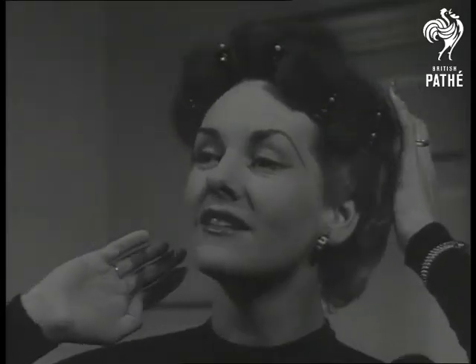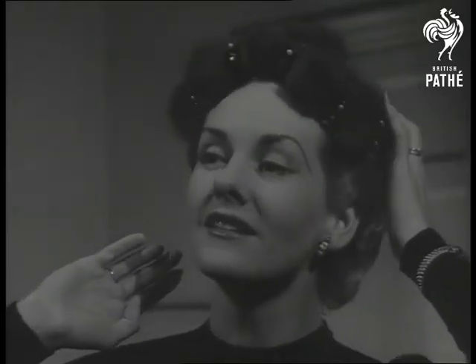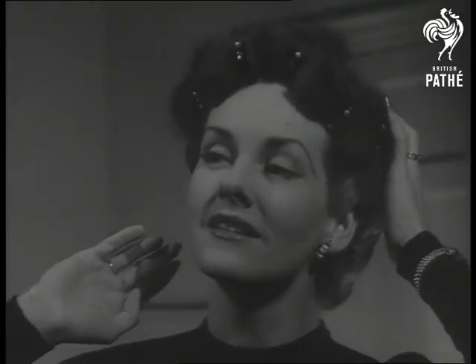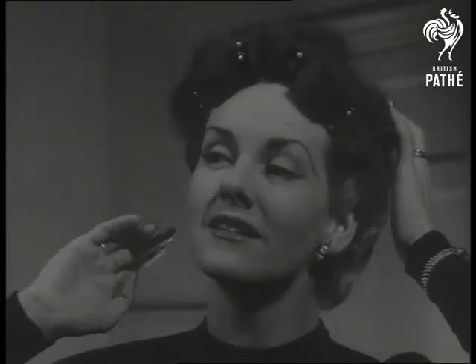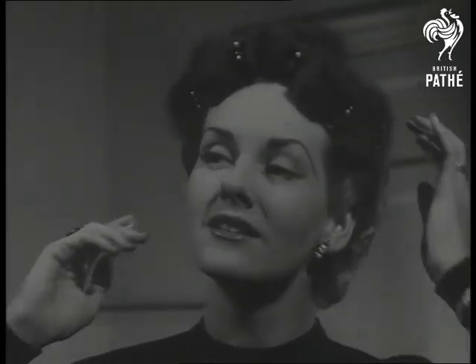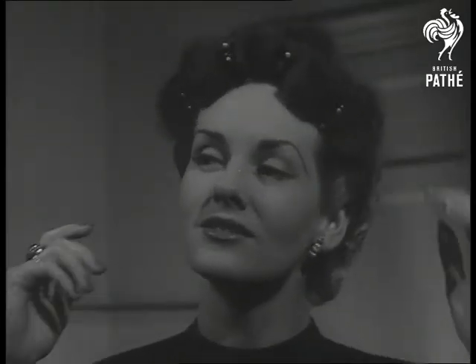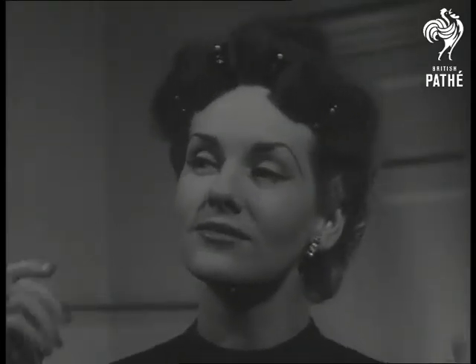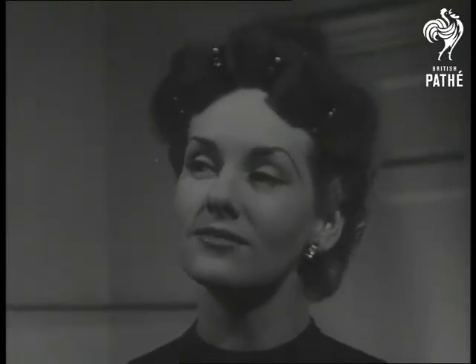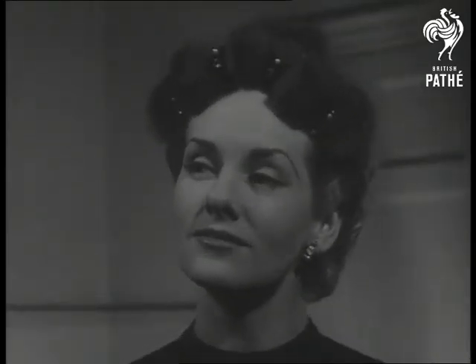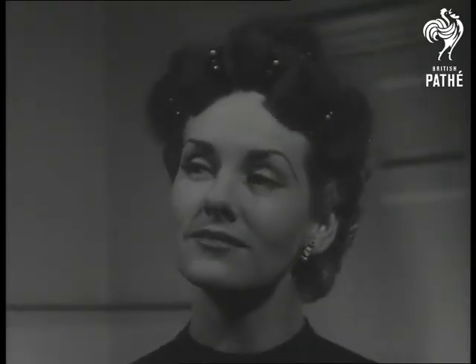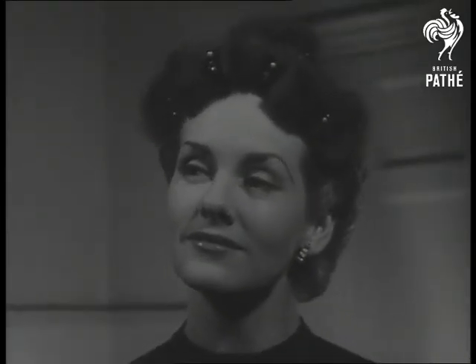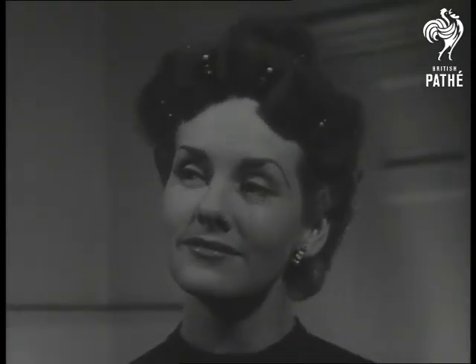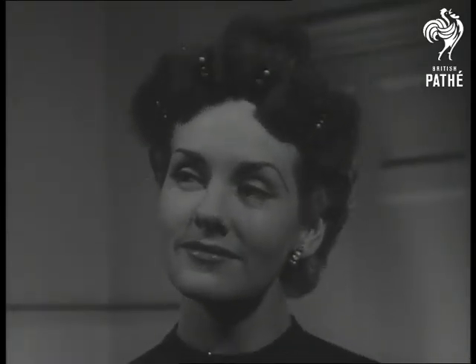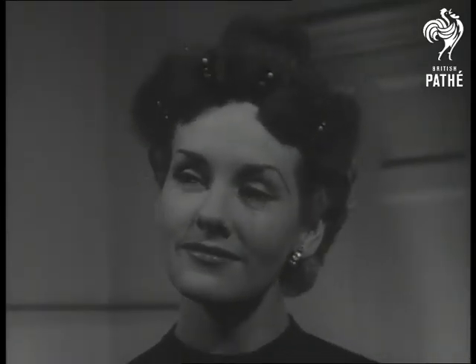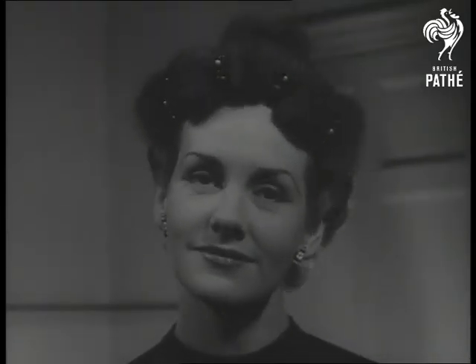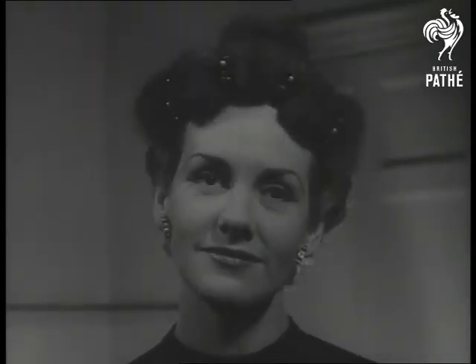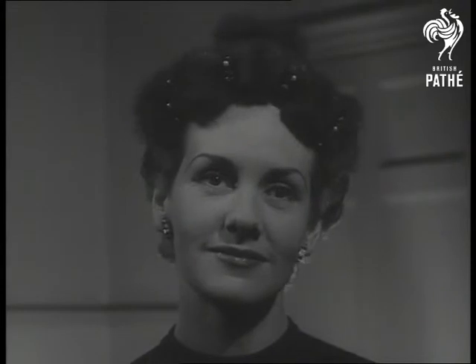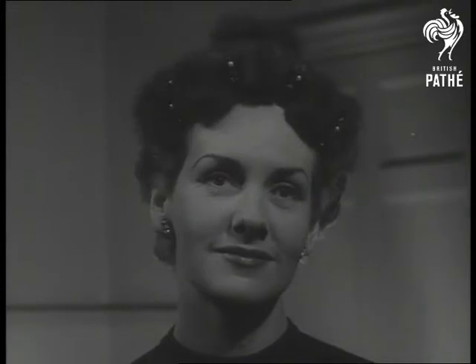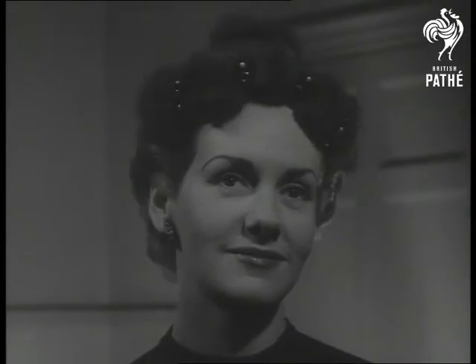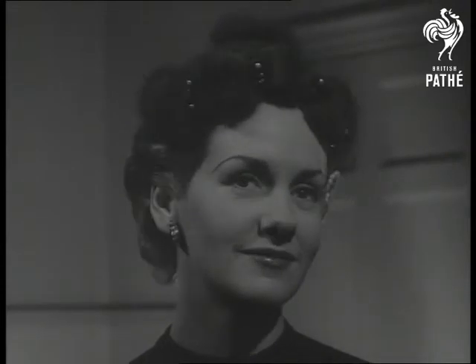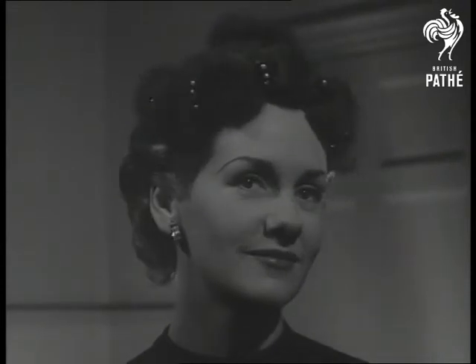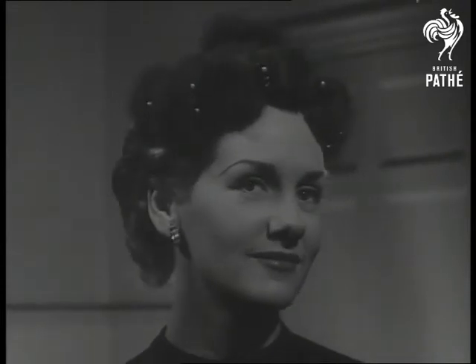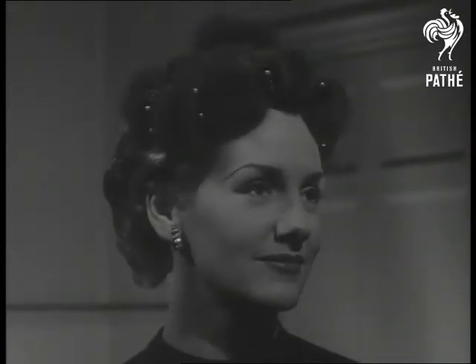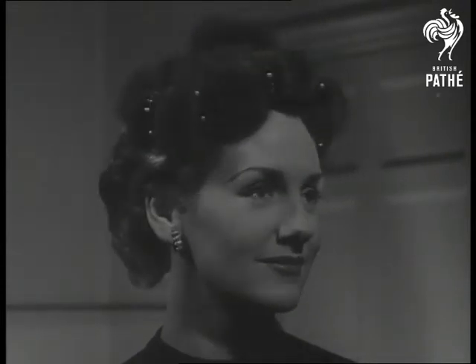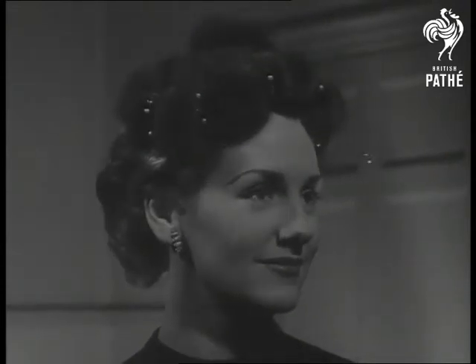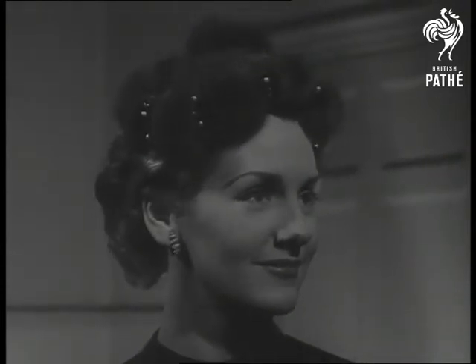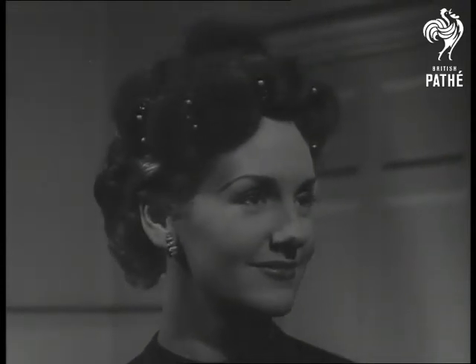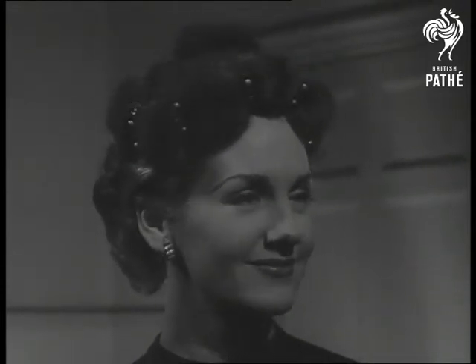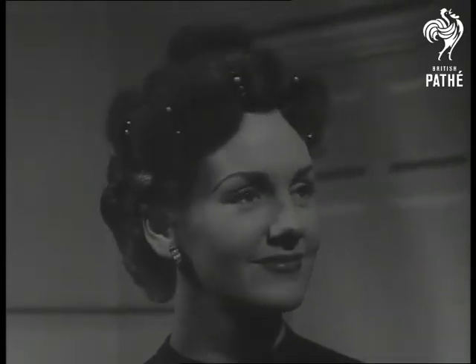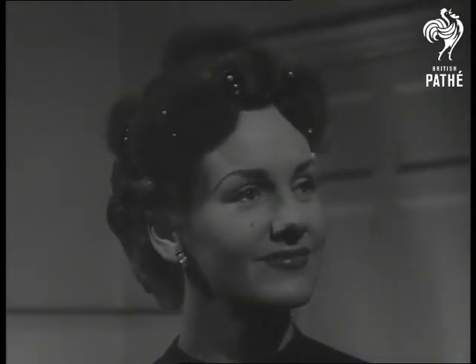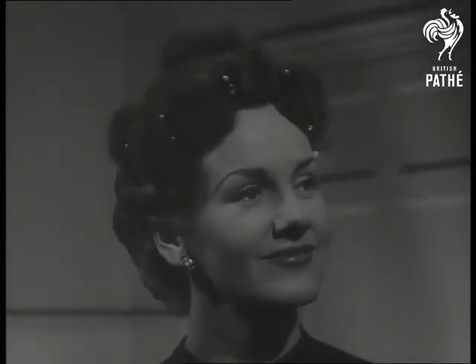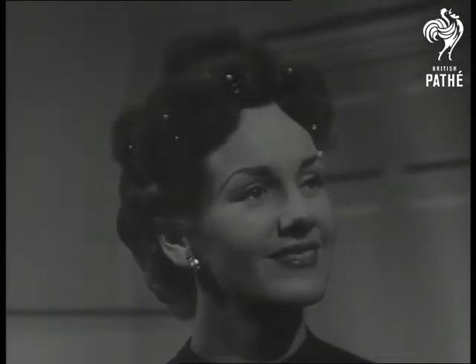Bringing a hint of the romantic is this hat à la Cossack in Swansdown, with soft ermine tails.